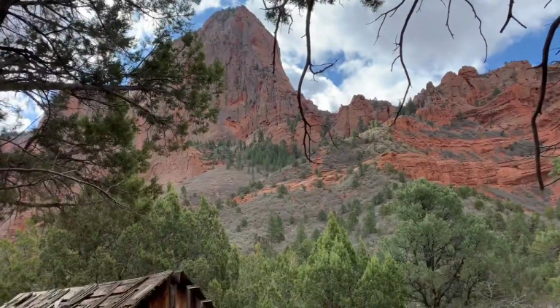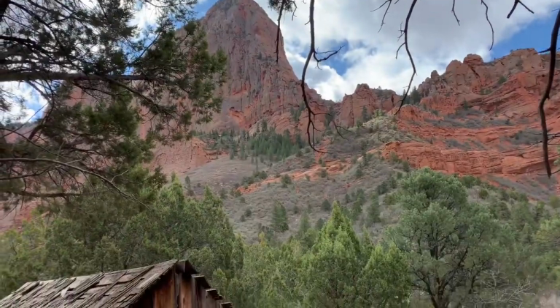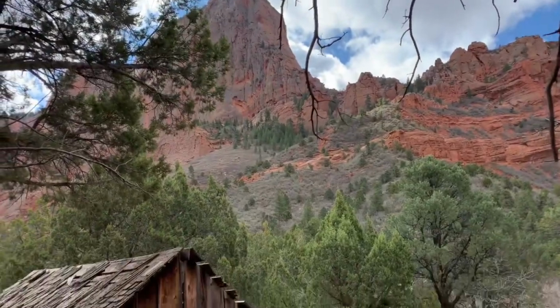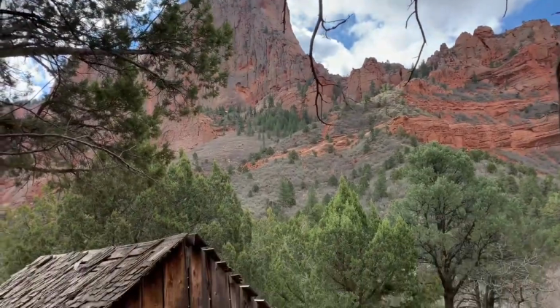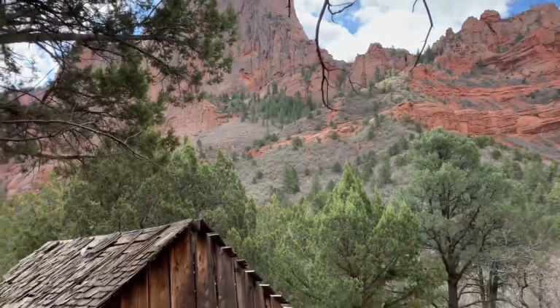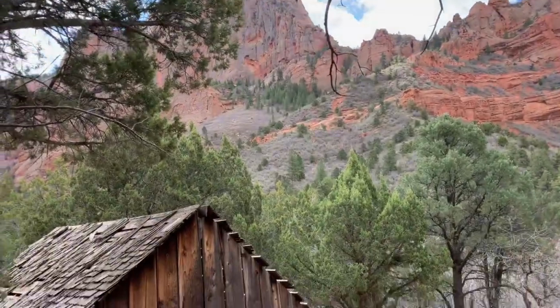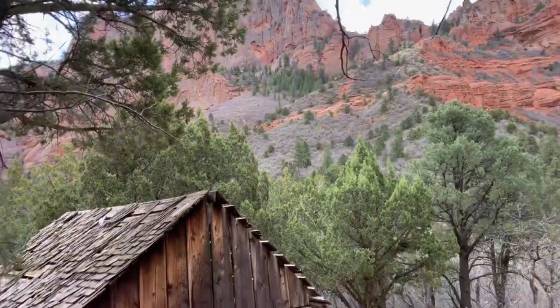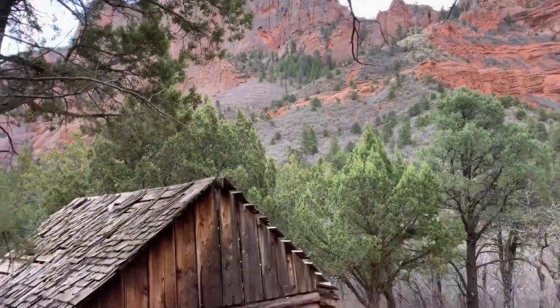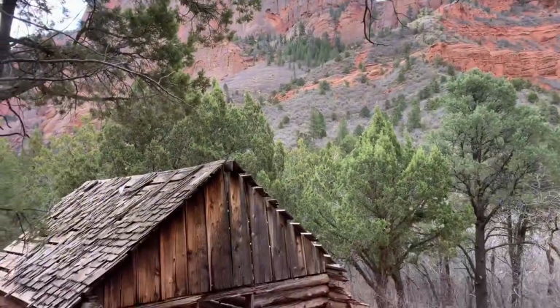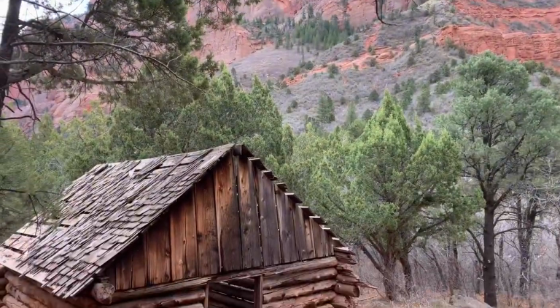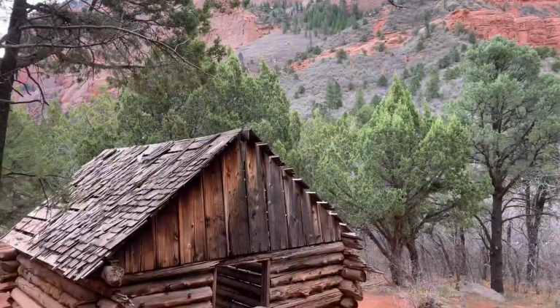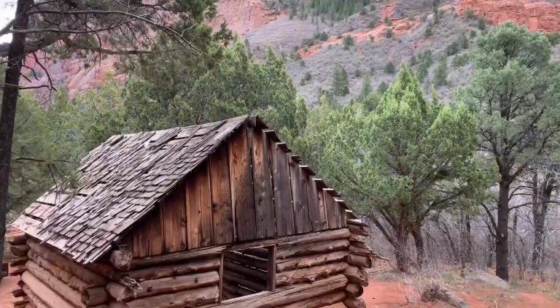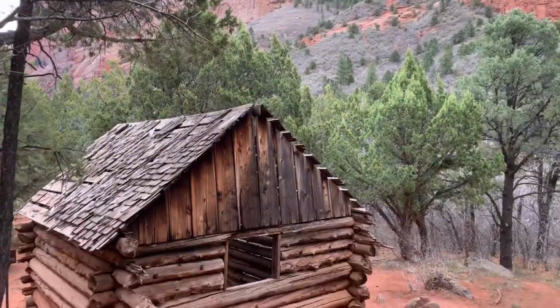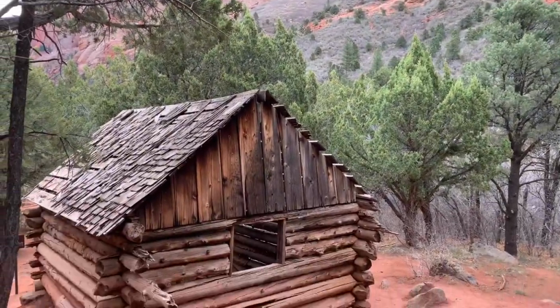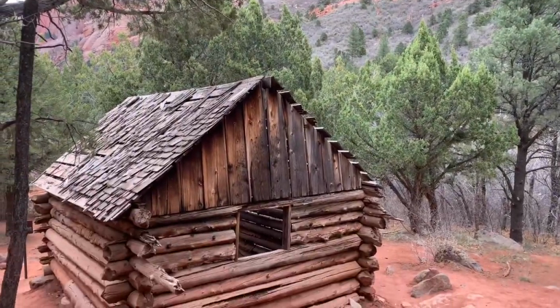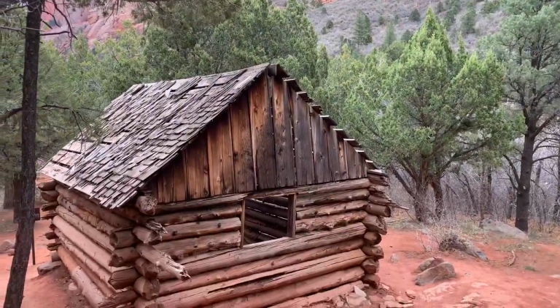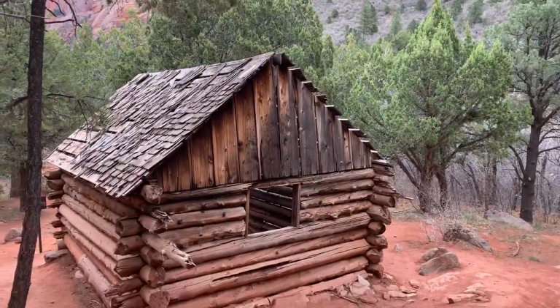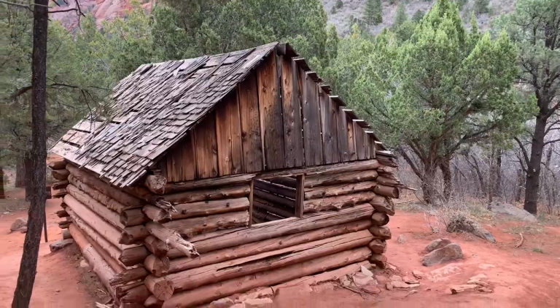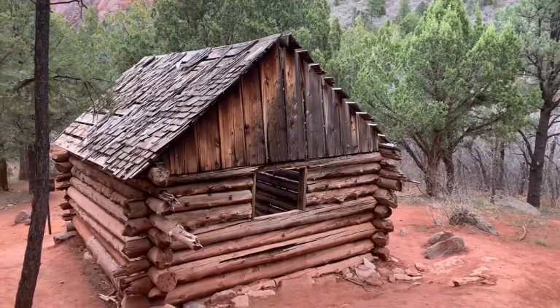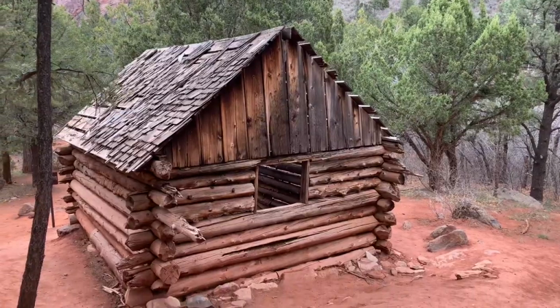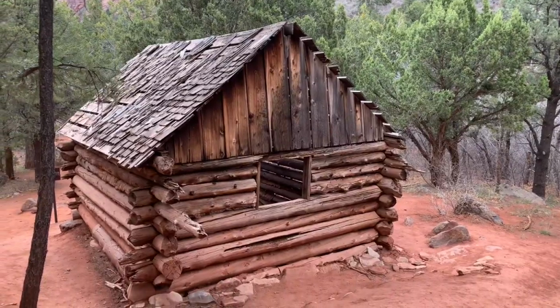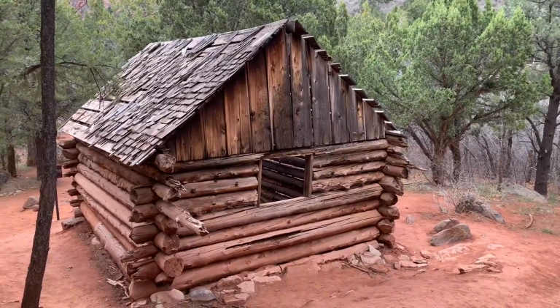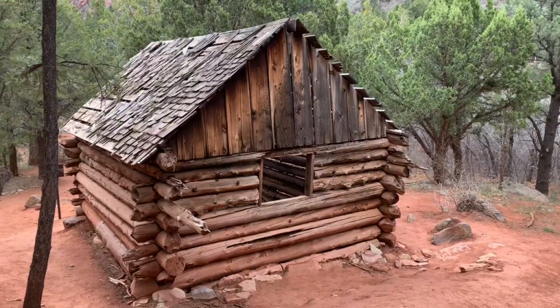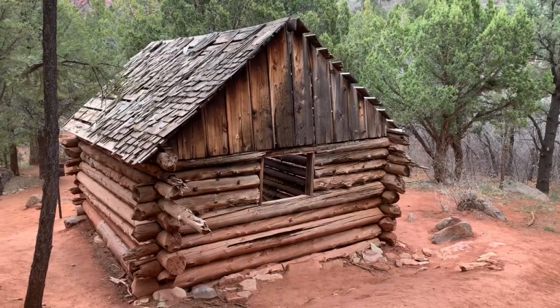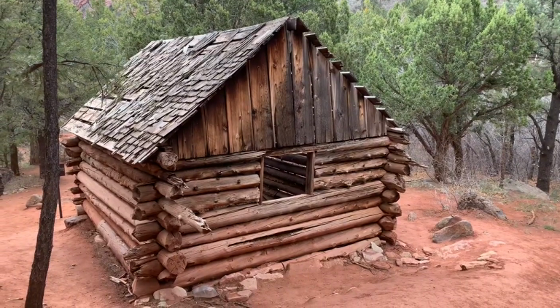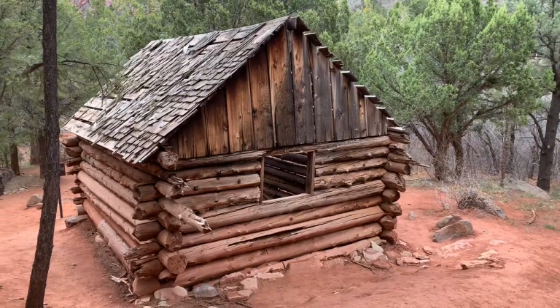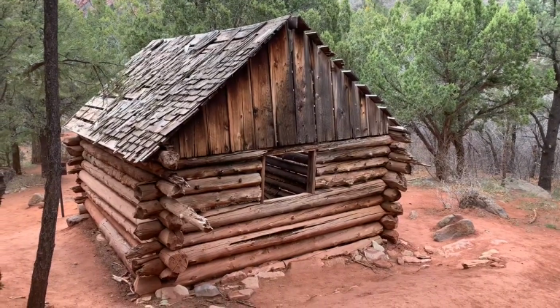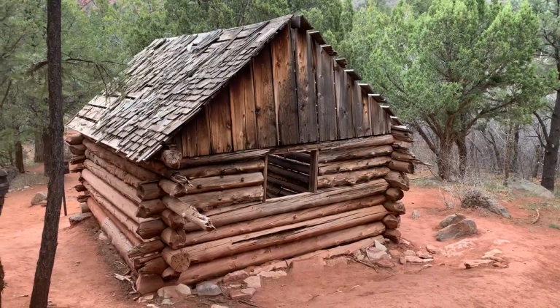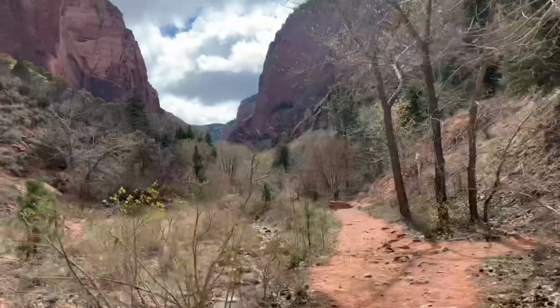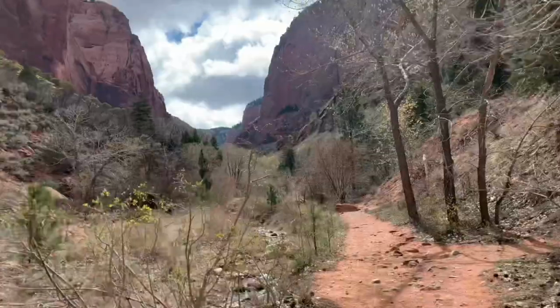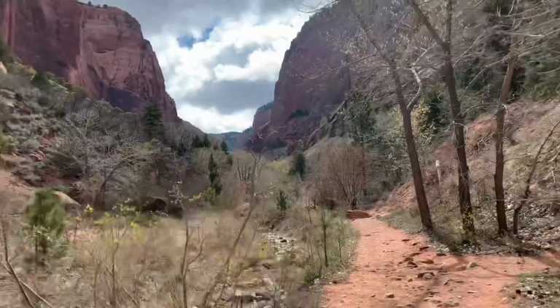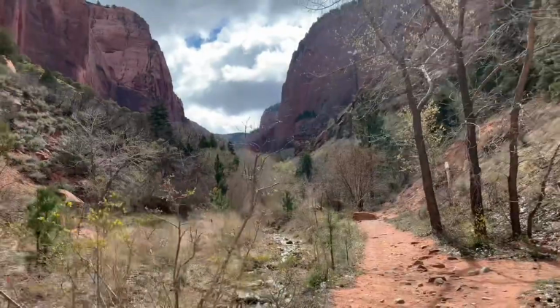Or I could live here. I wonder if Home Depot delivers to this zip code. This thing needs a little fixing up. Onward!